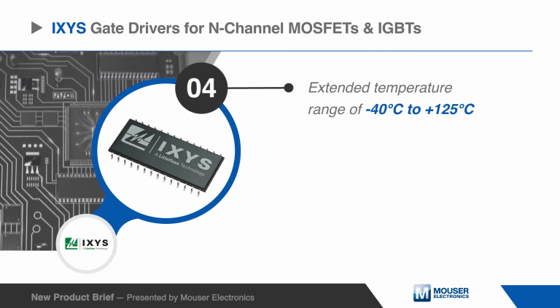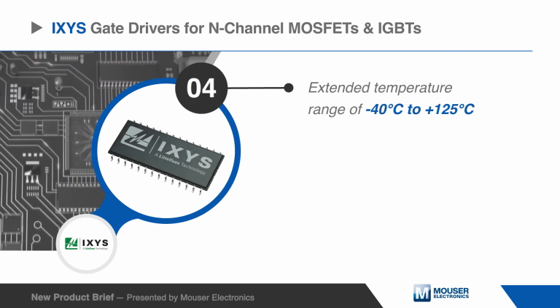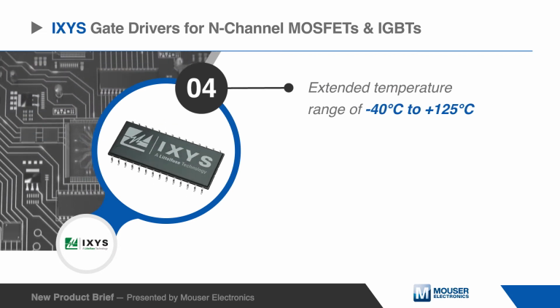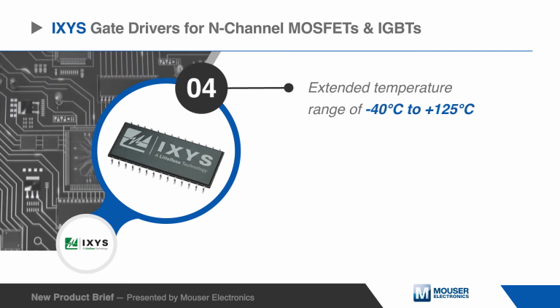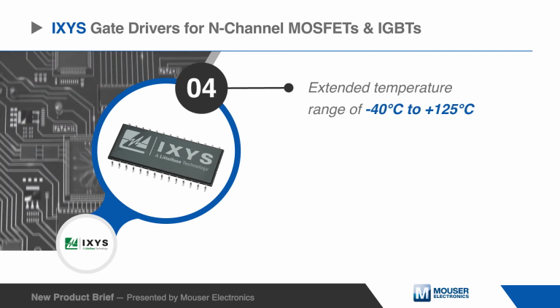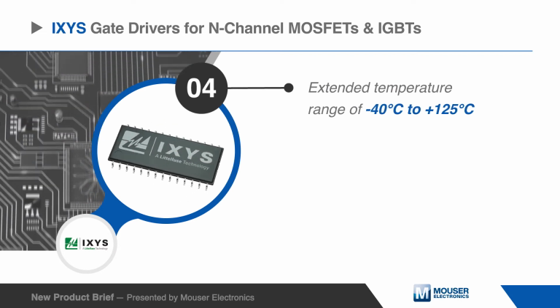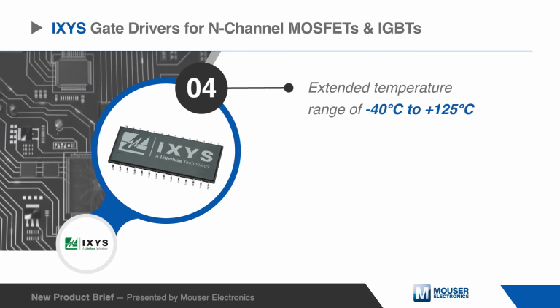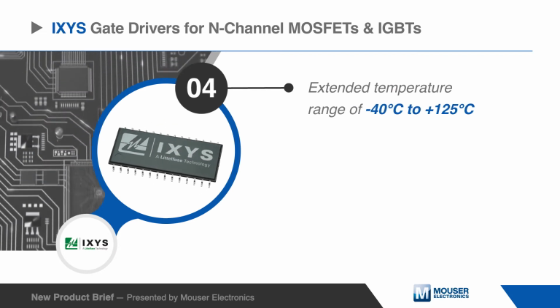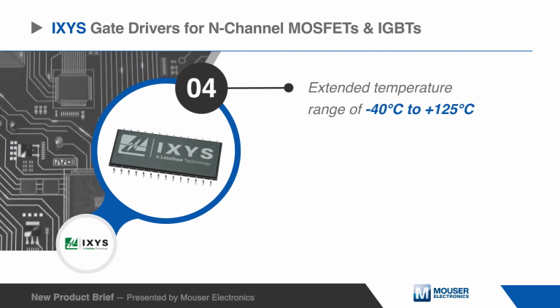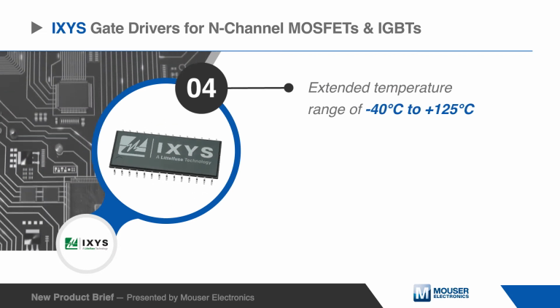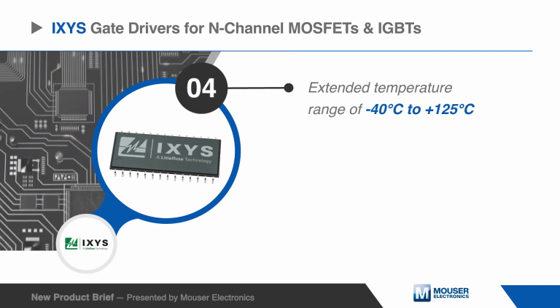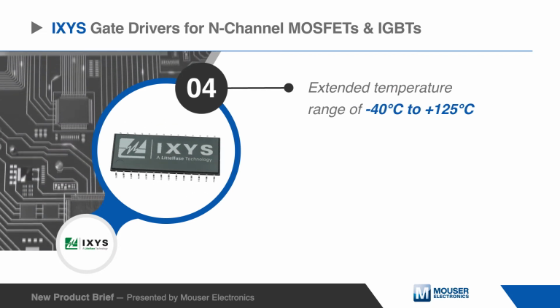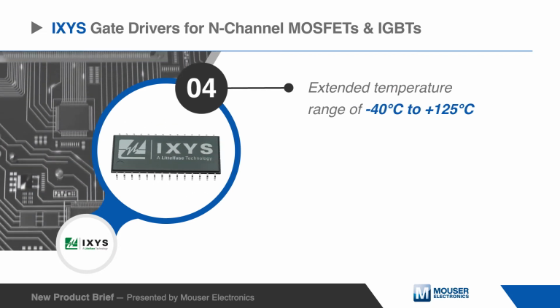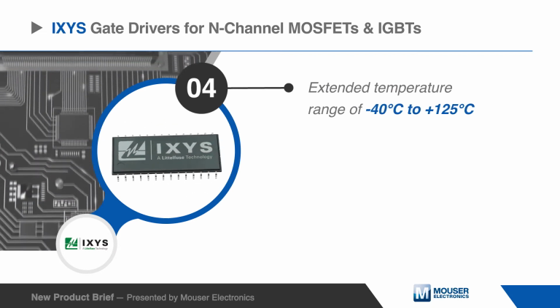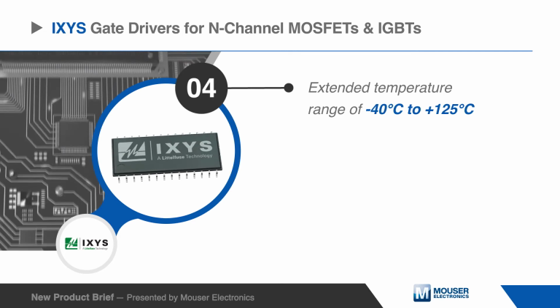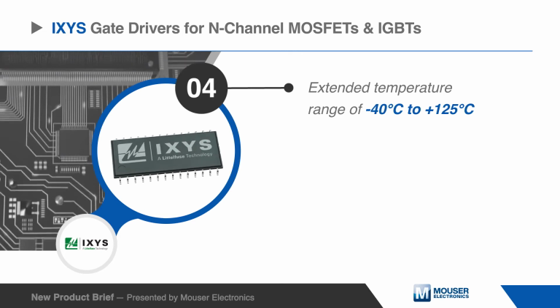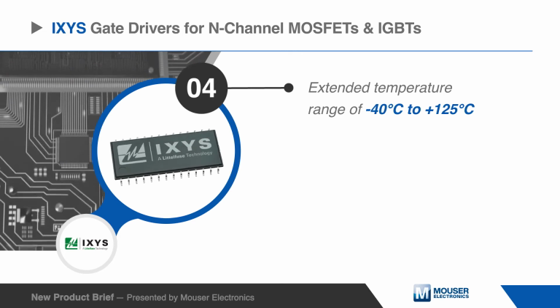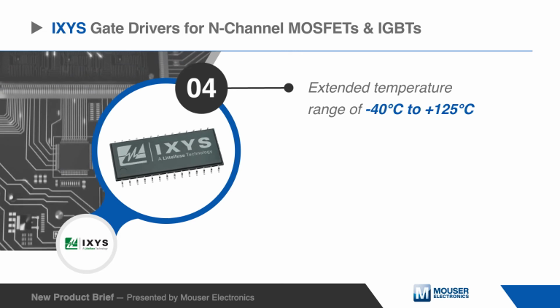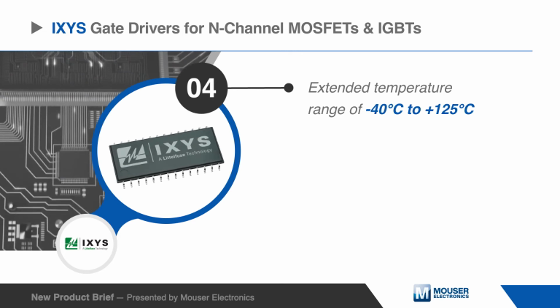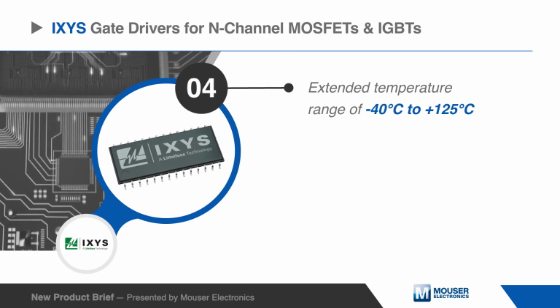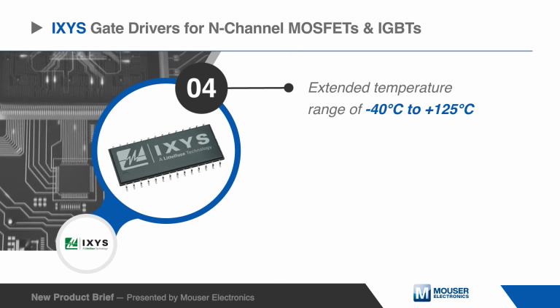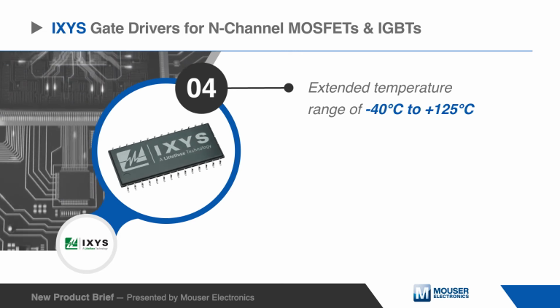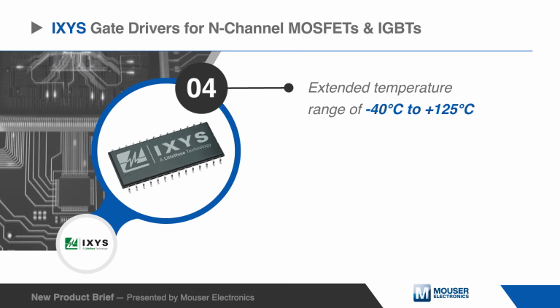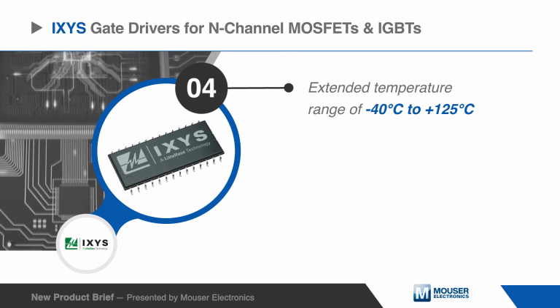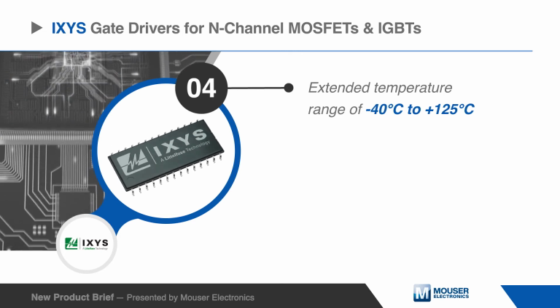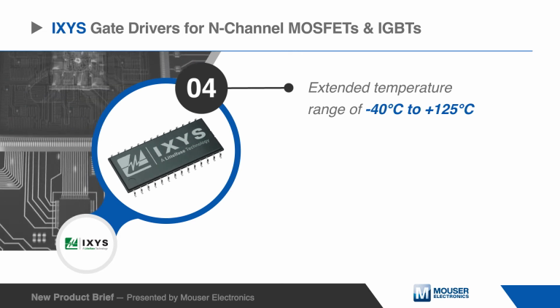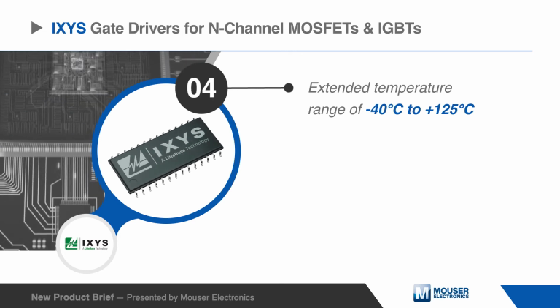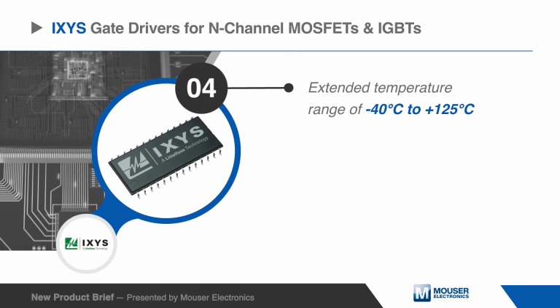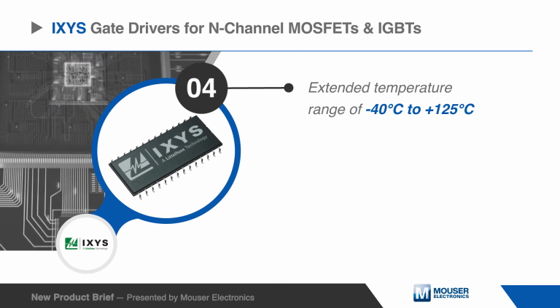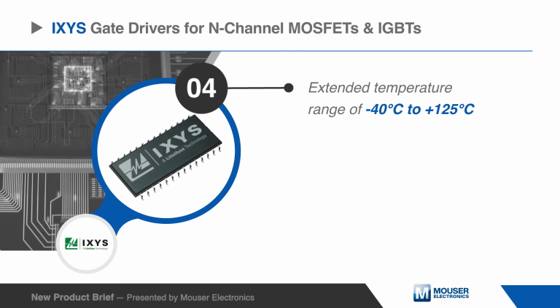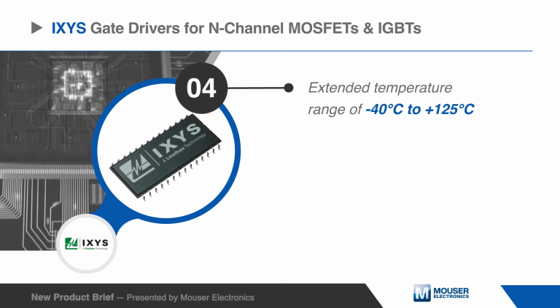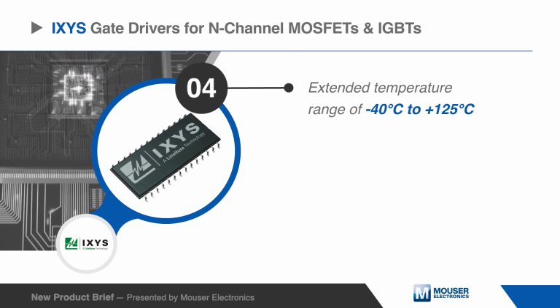I-CSIS gate drivers for N-channel MOSFETs and IGBTs operate over an extended temperature range of negative 40 to plus 125 degrees Celsius.